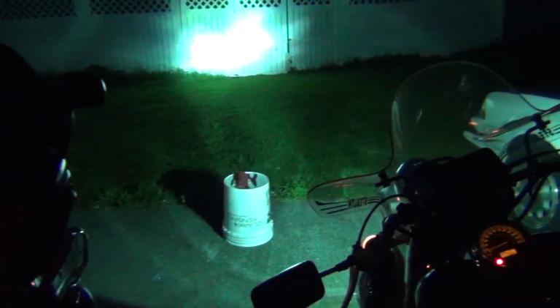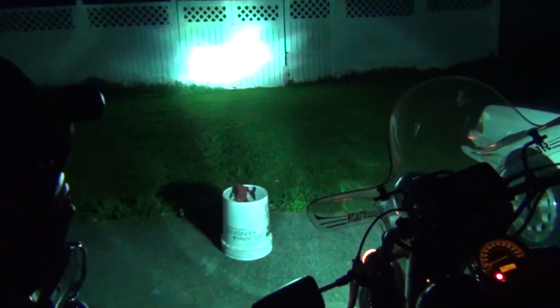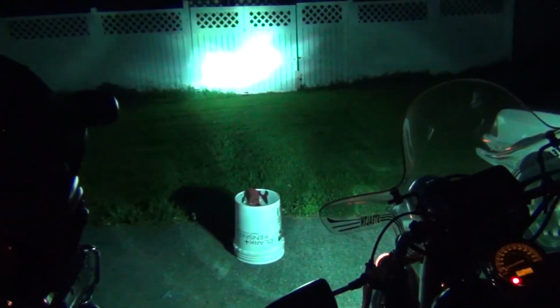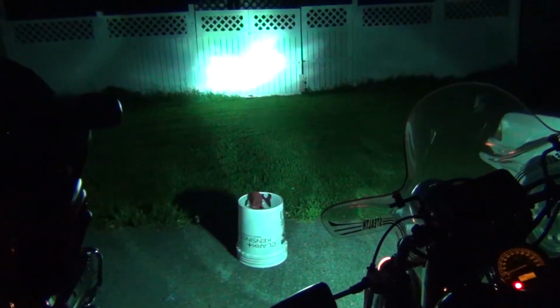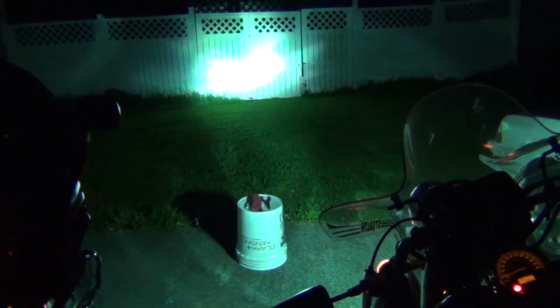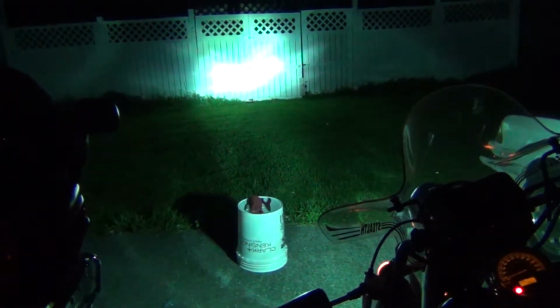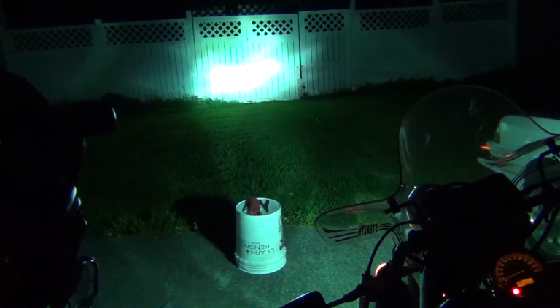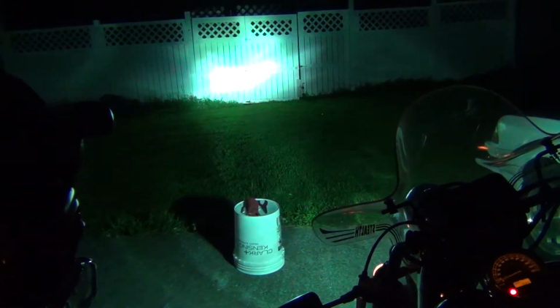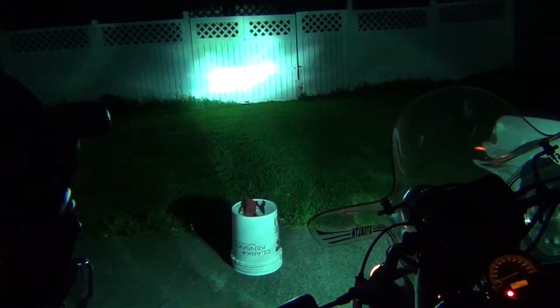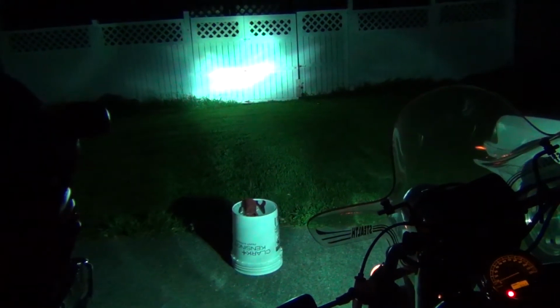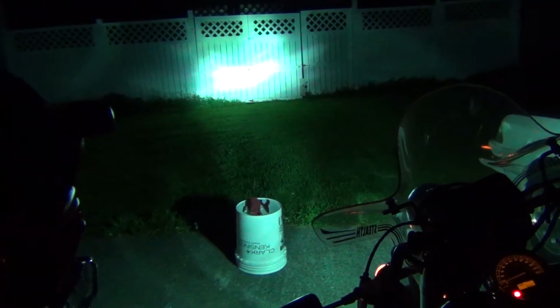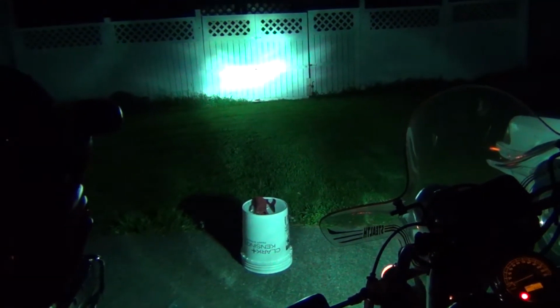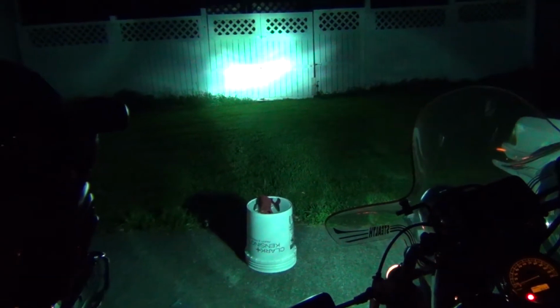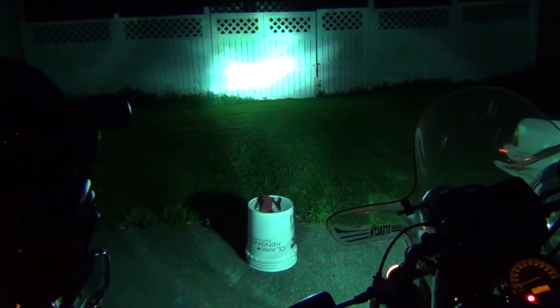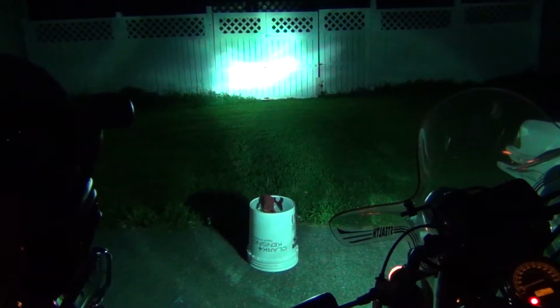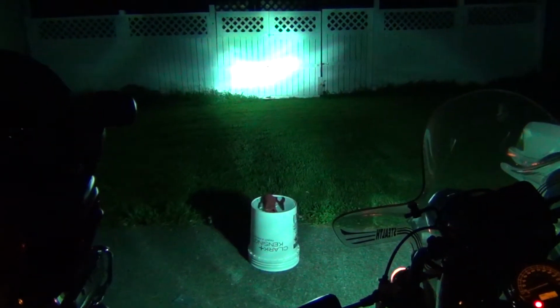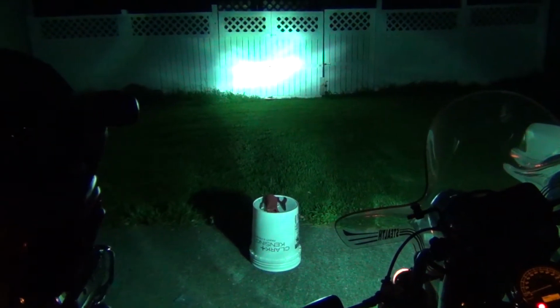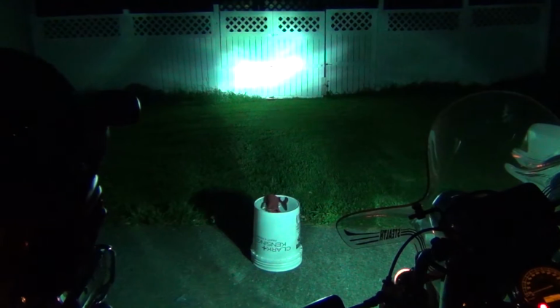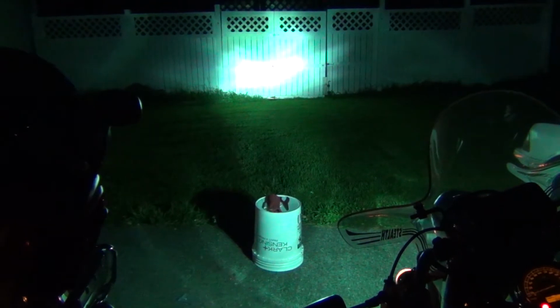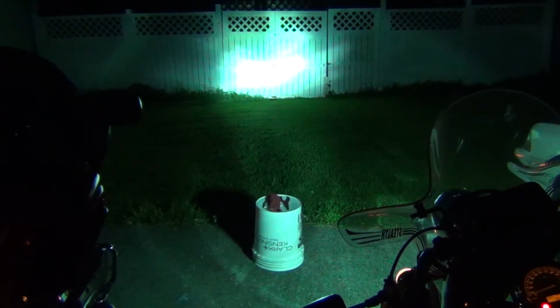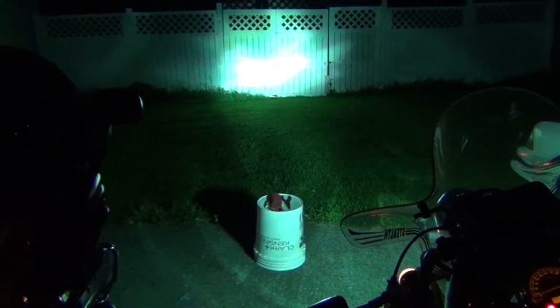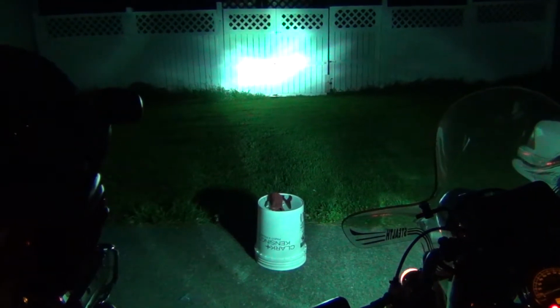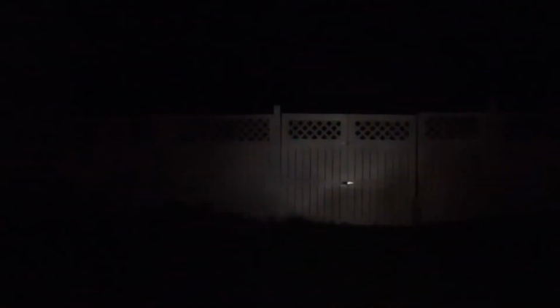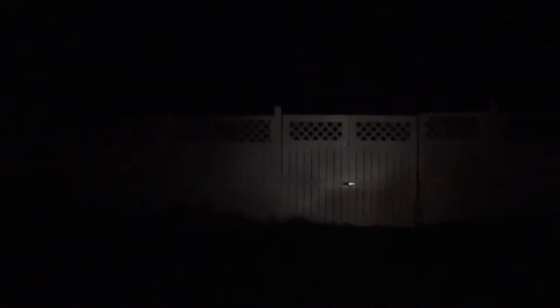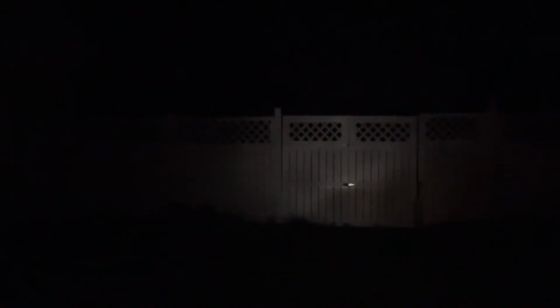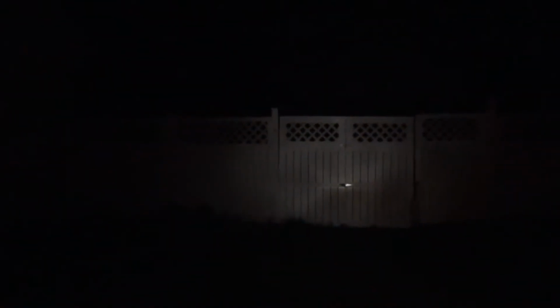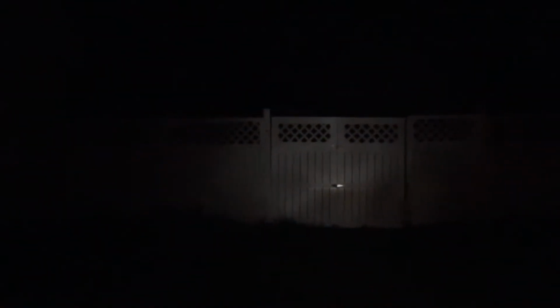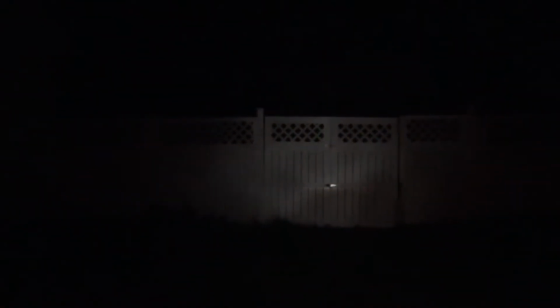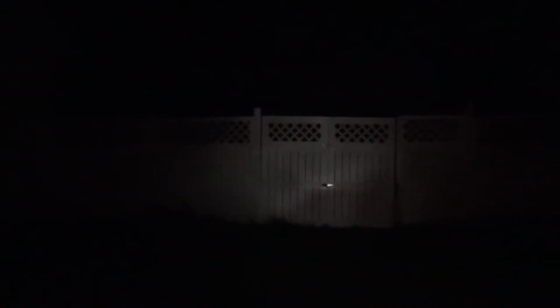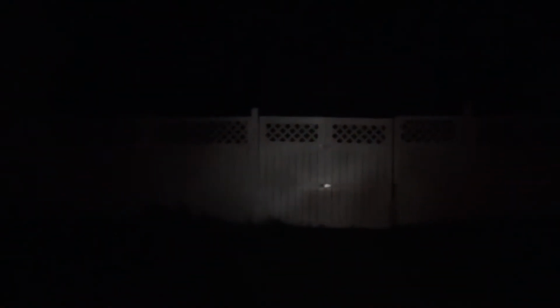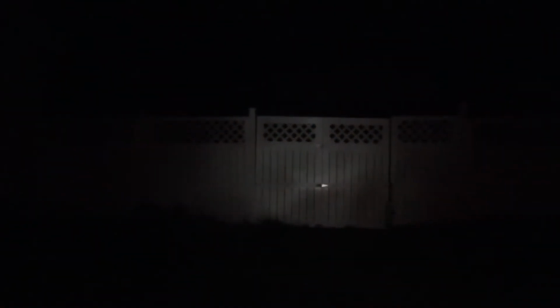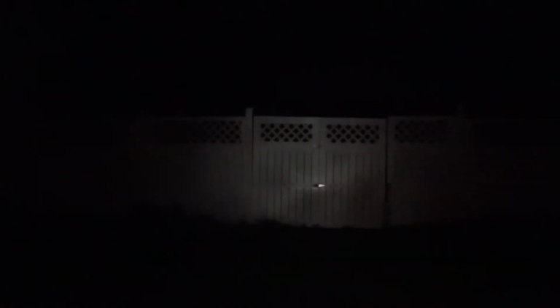I'll show you at the end of this what it looked like before. Here is my old system.